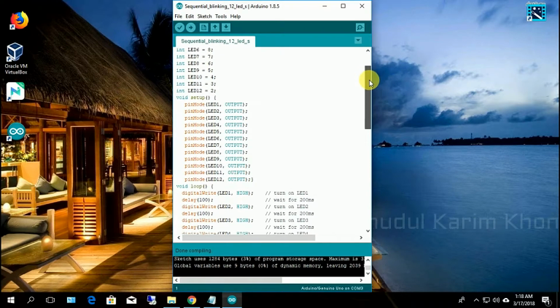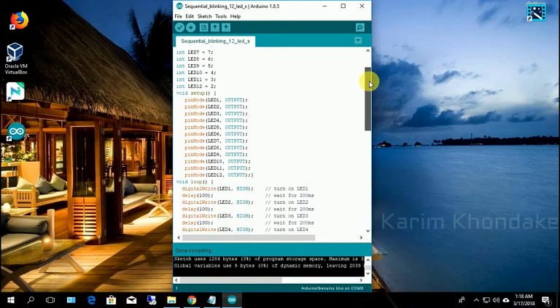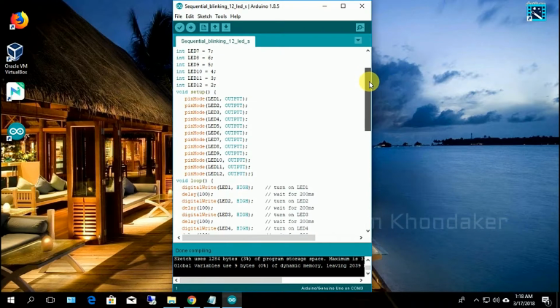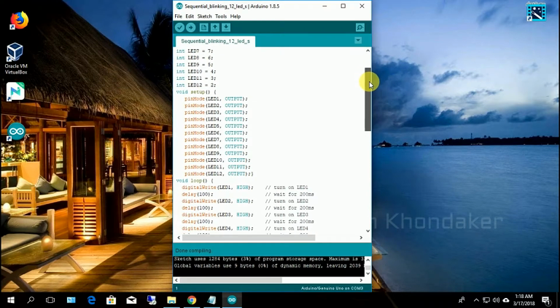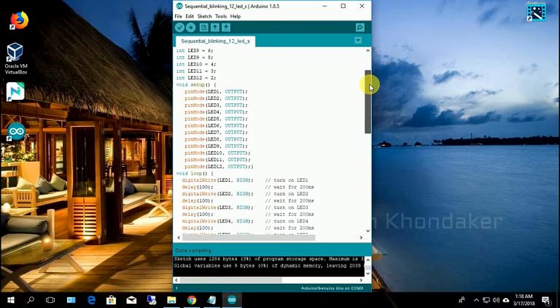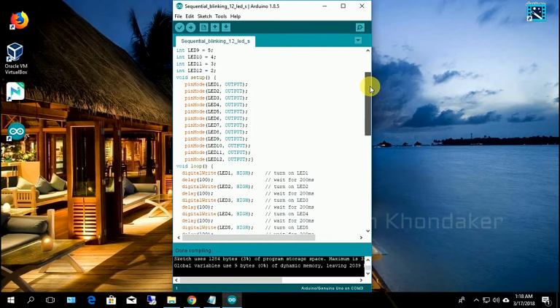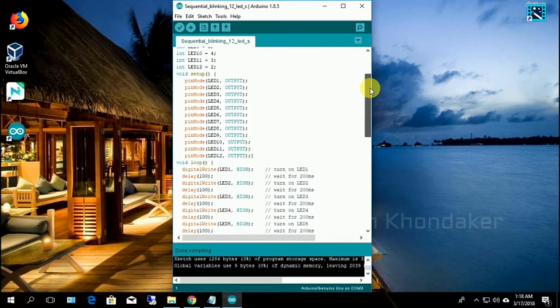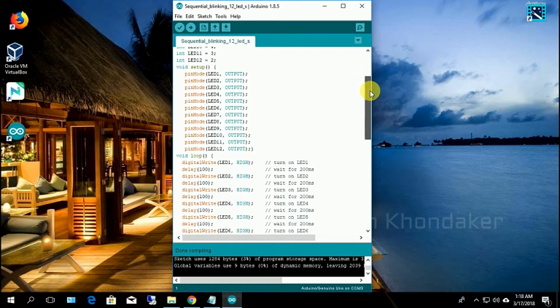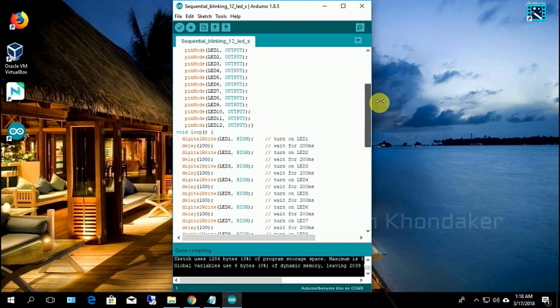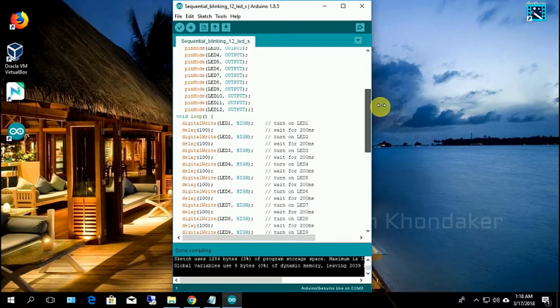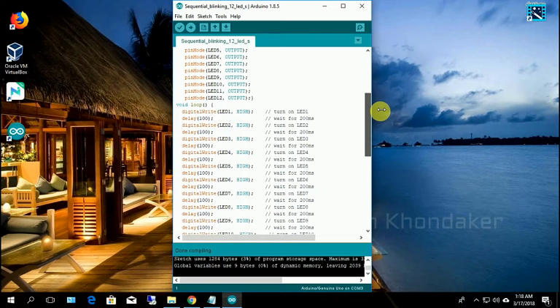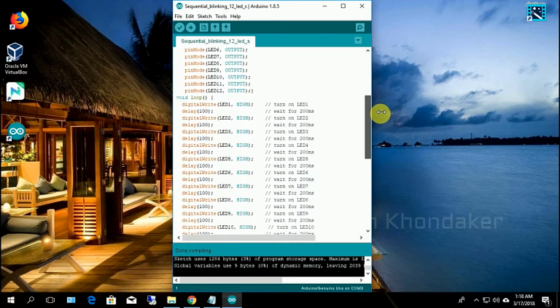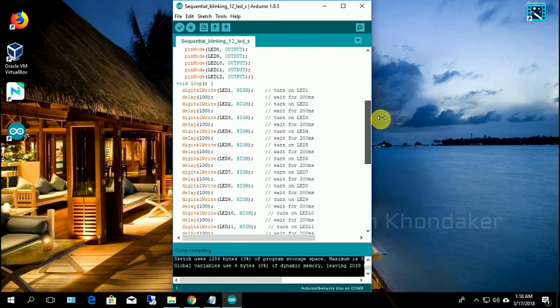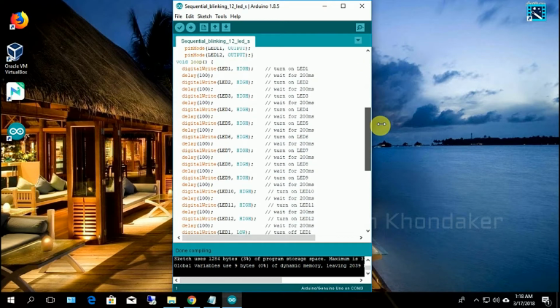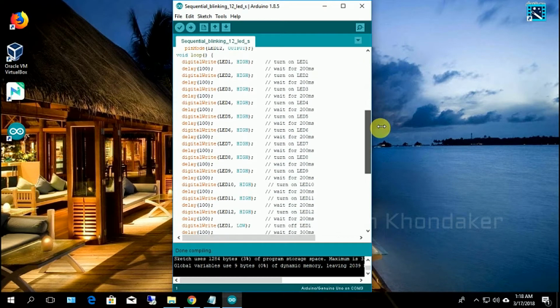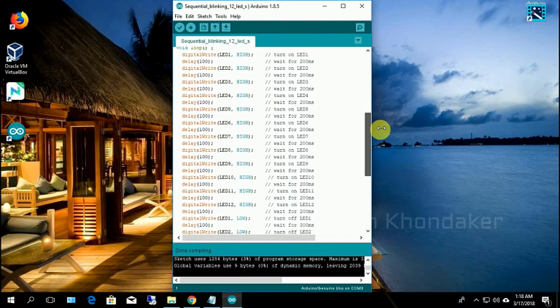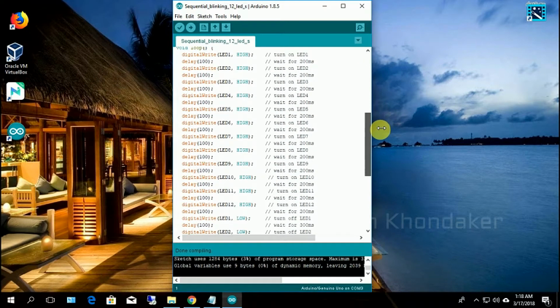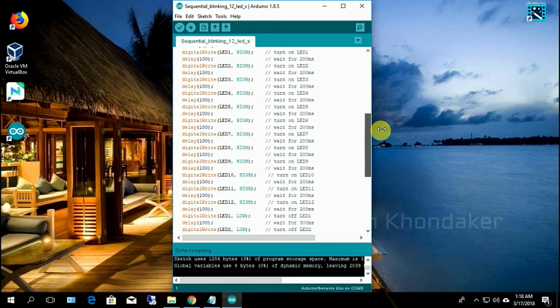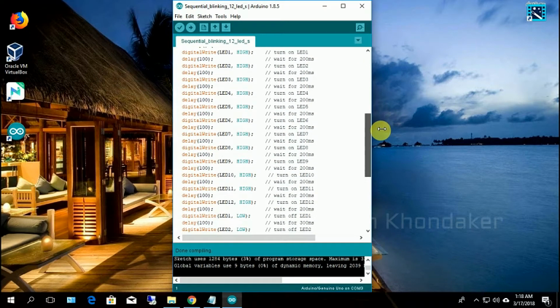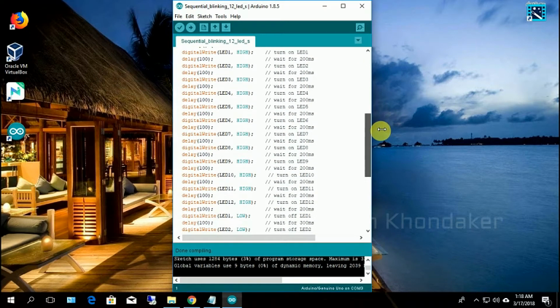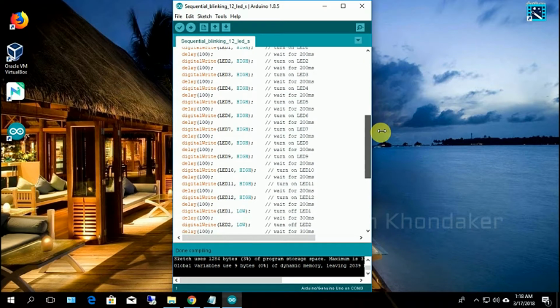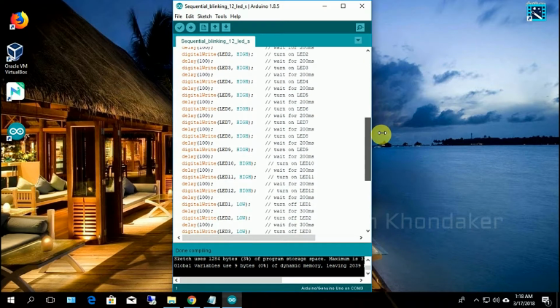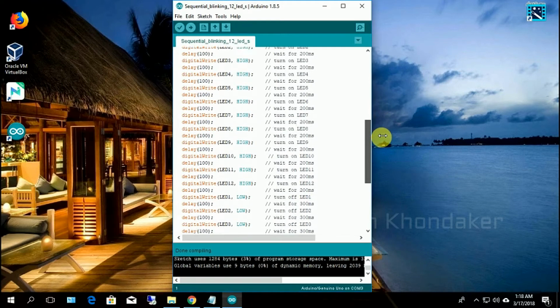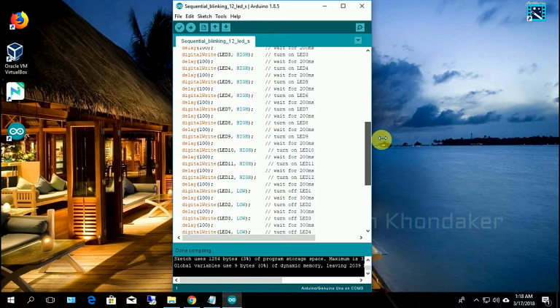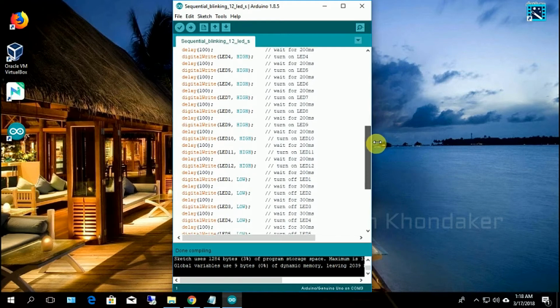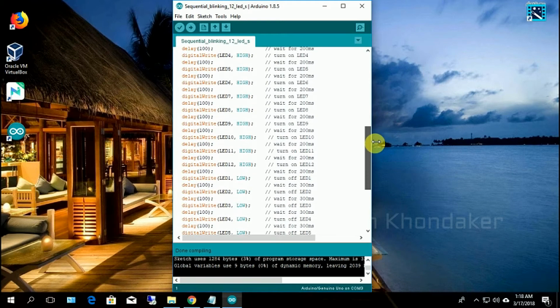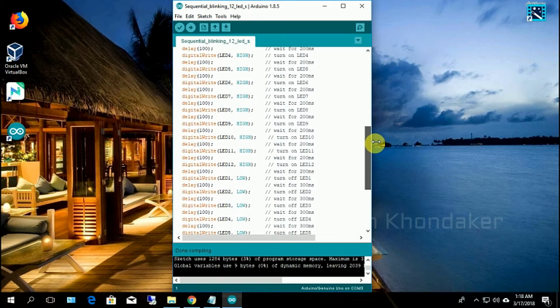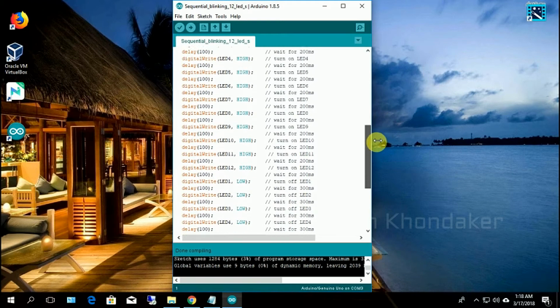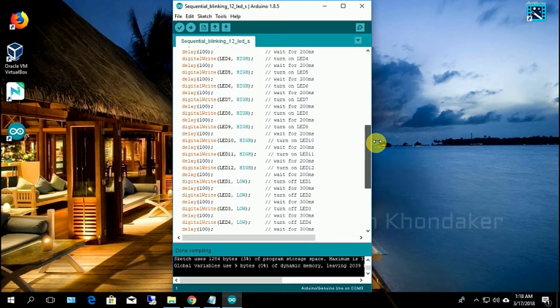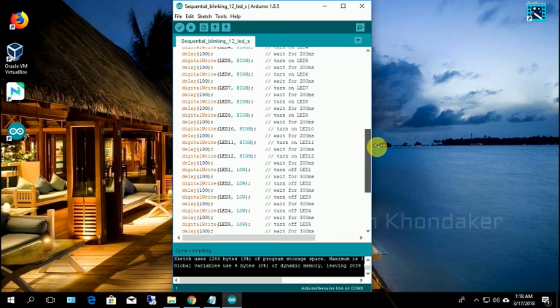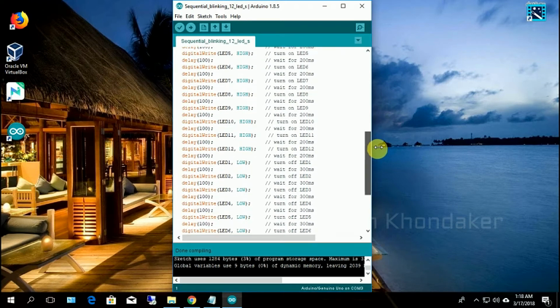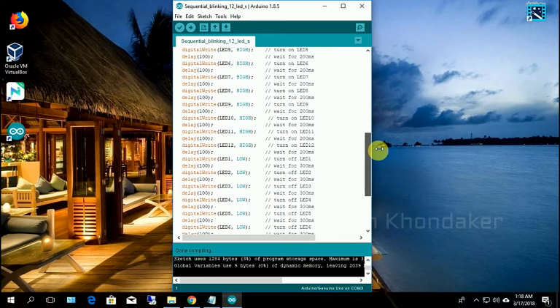This is our Arduino code. I will give the link in the description box below.